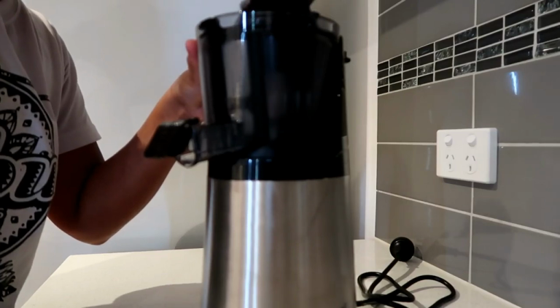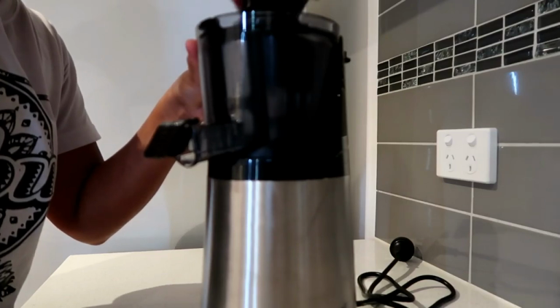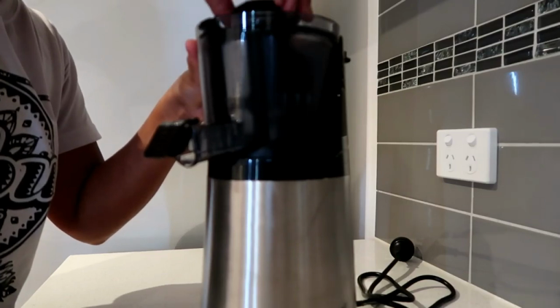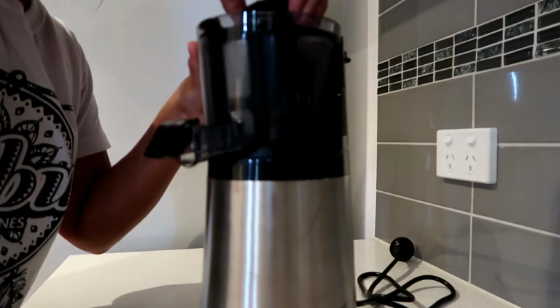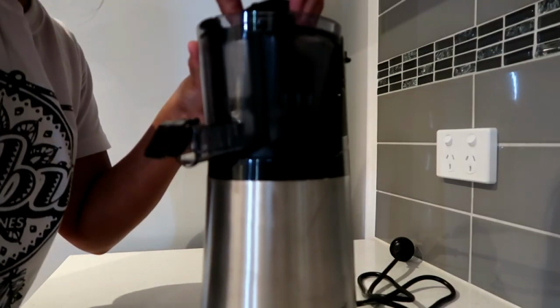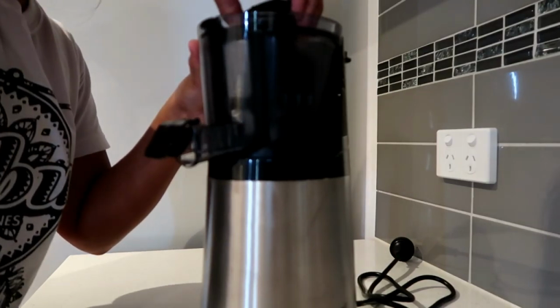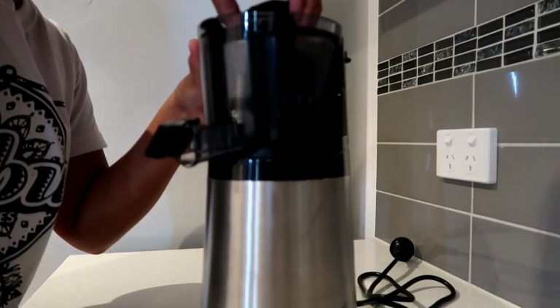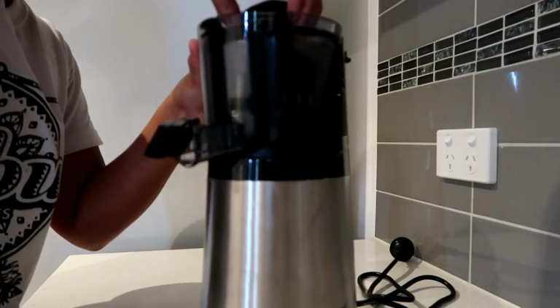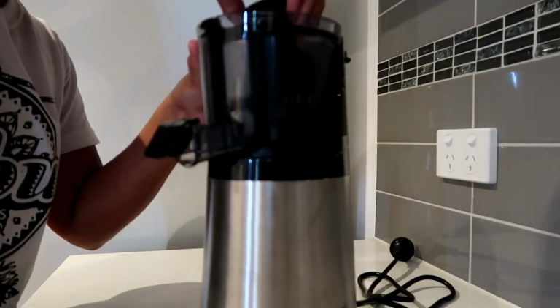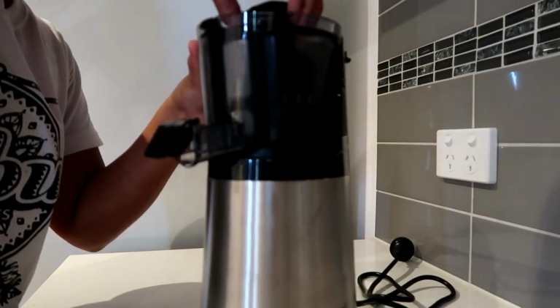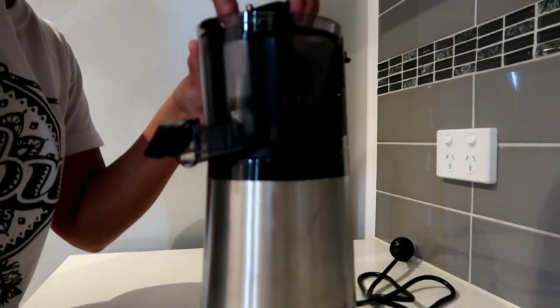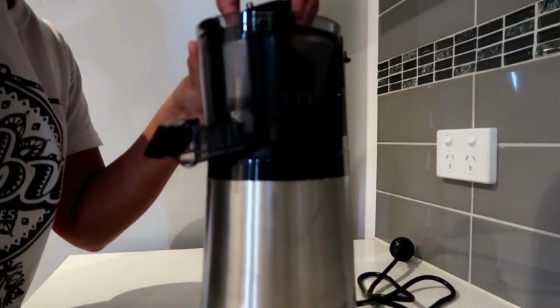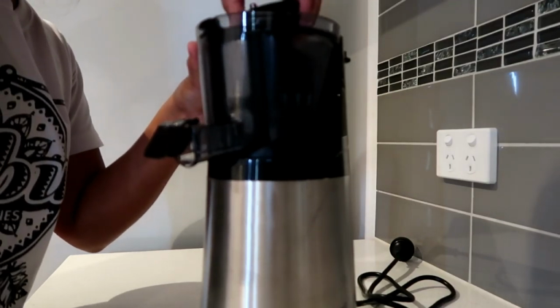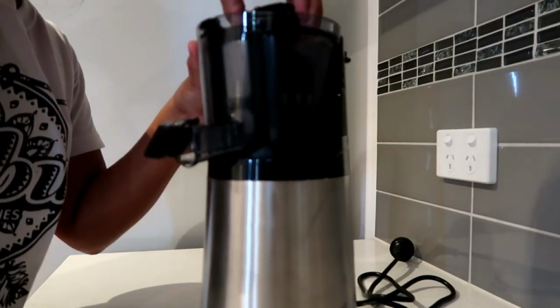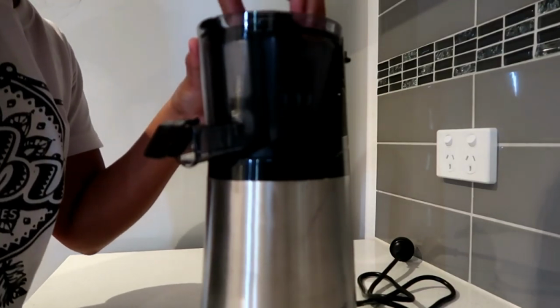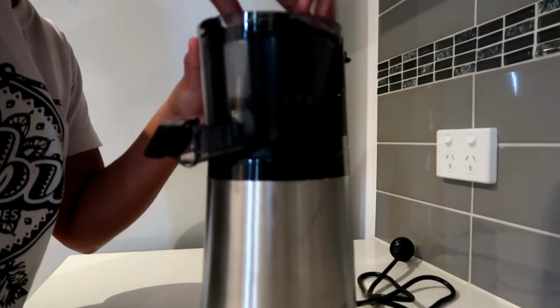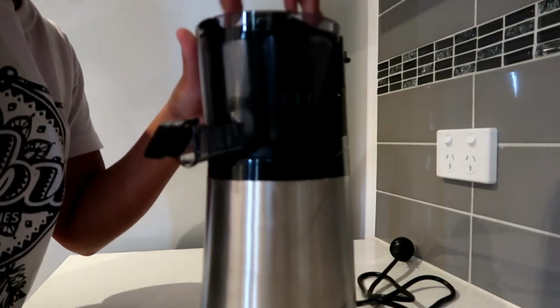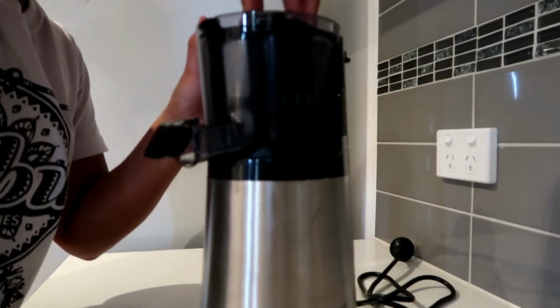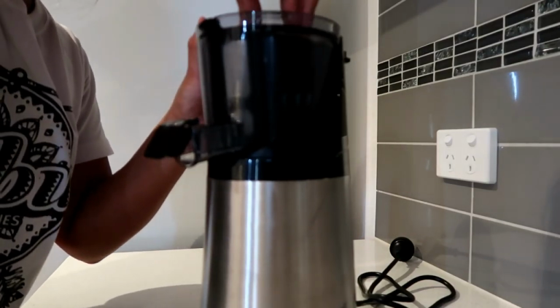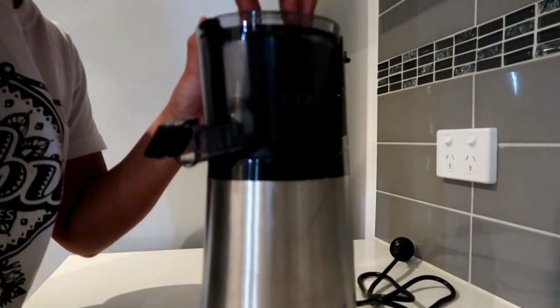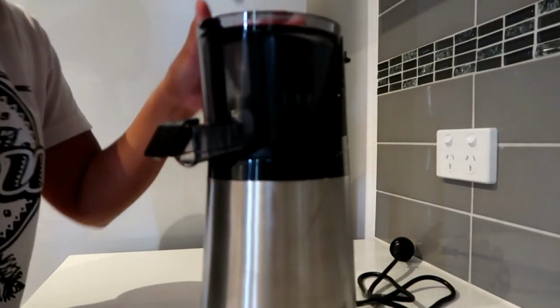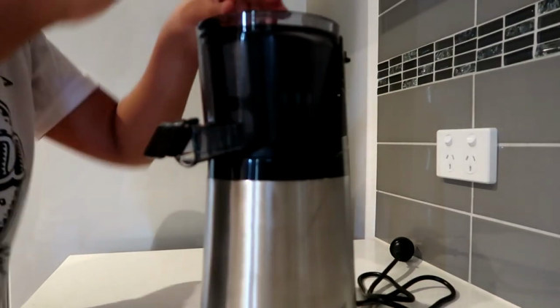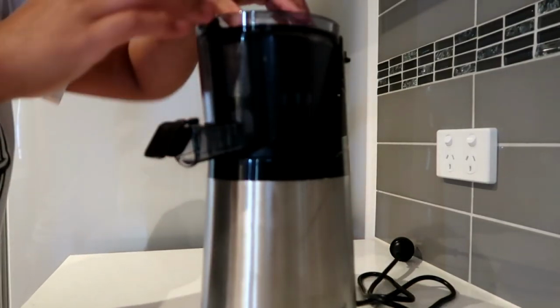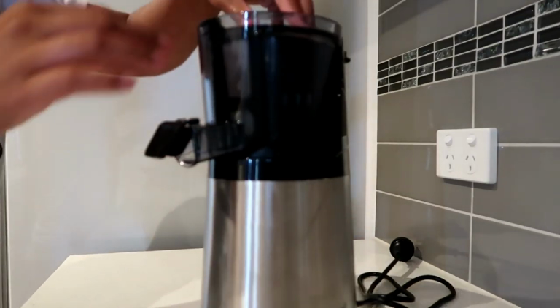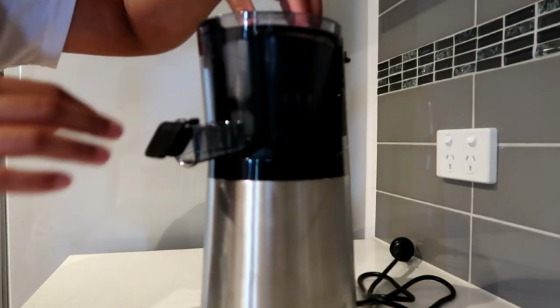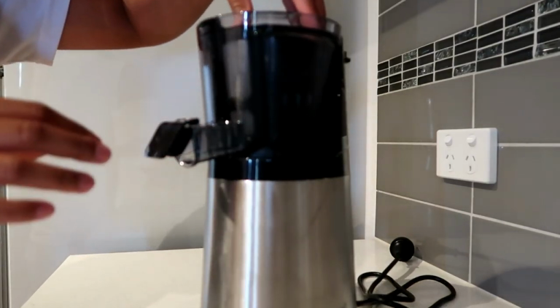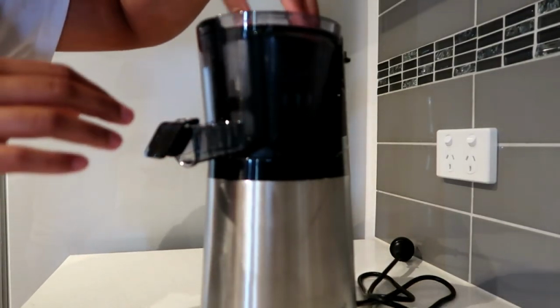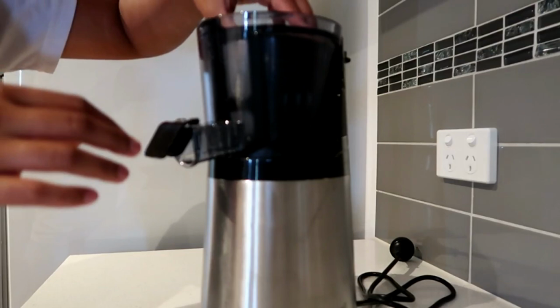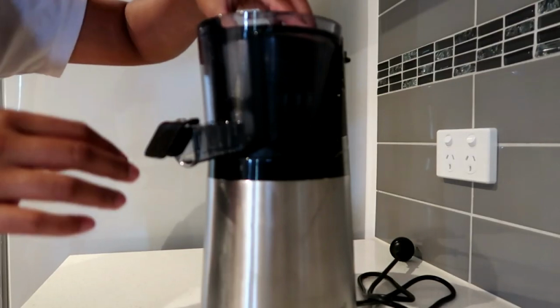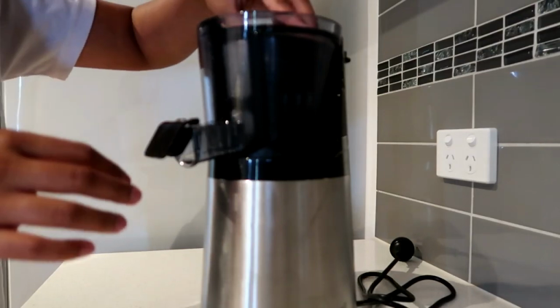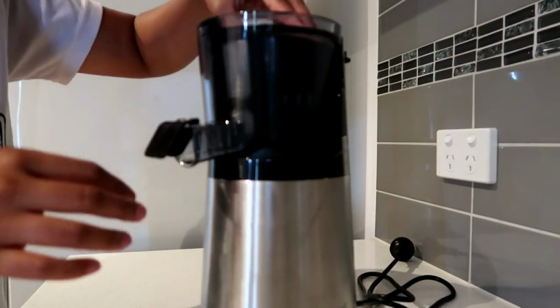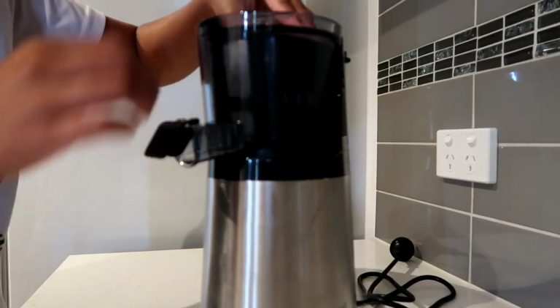You'll hear a click when it's seated correctly — there you go, that's the click.